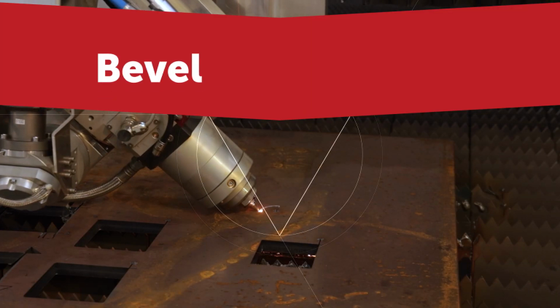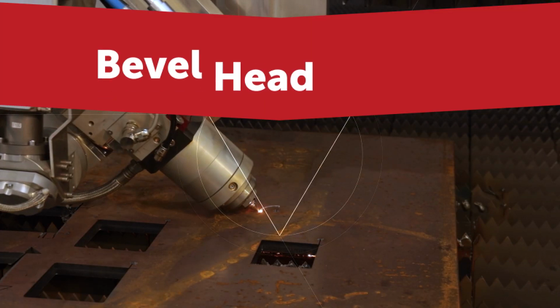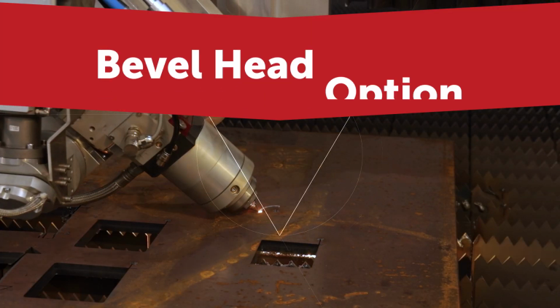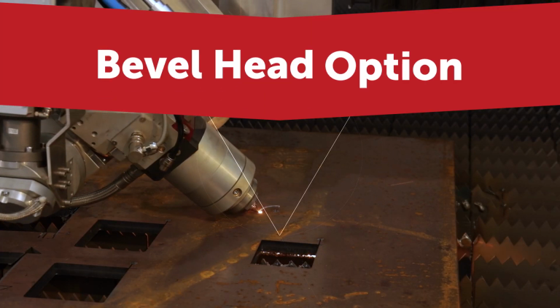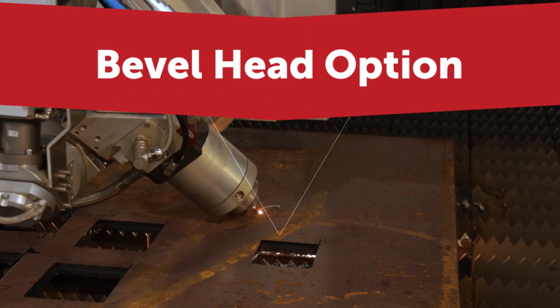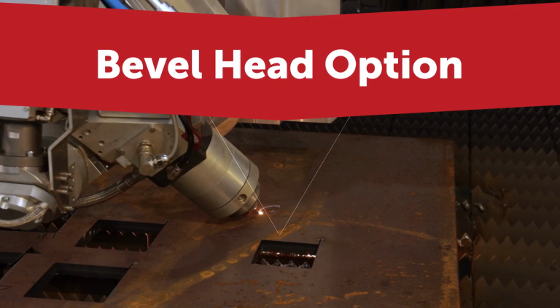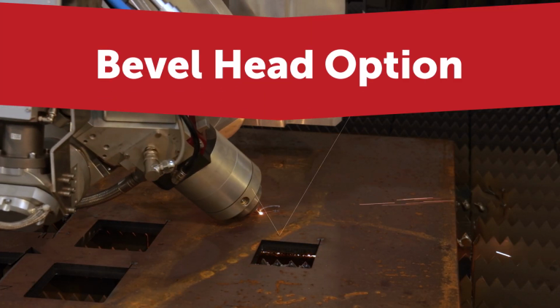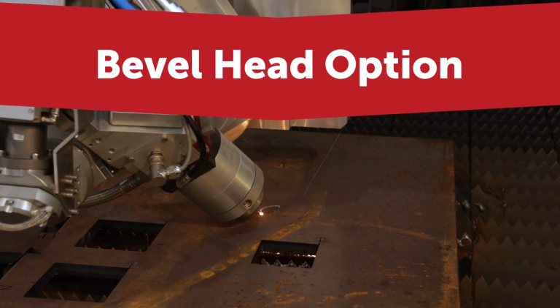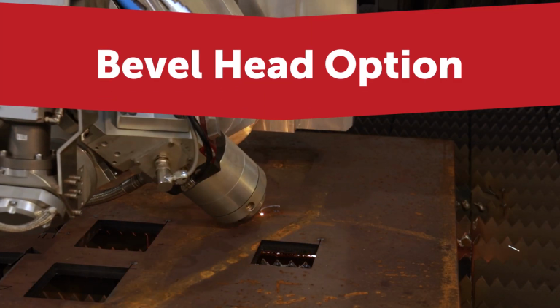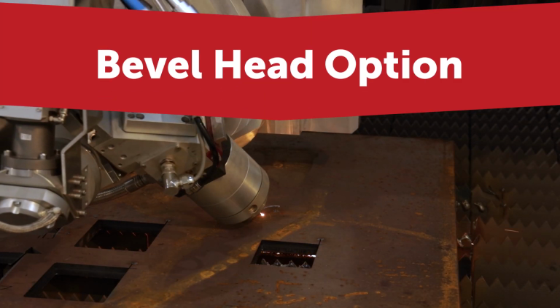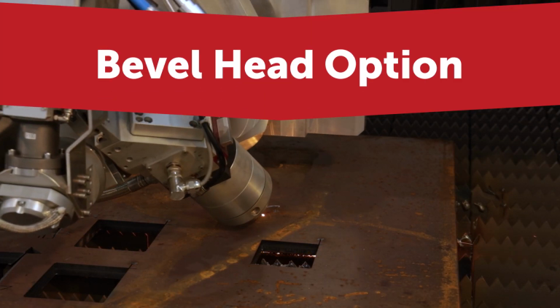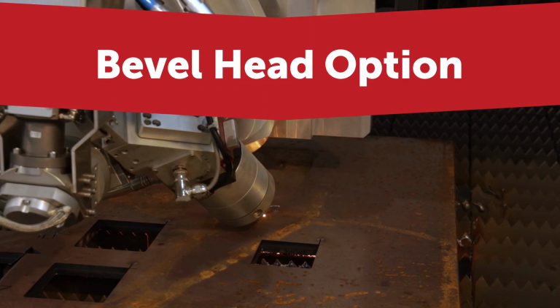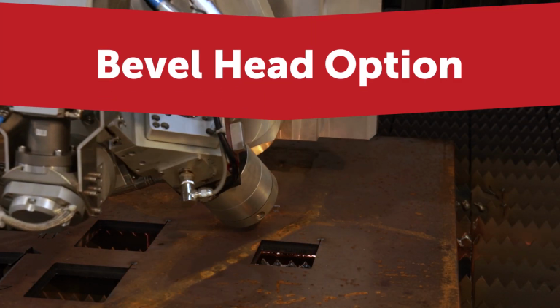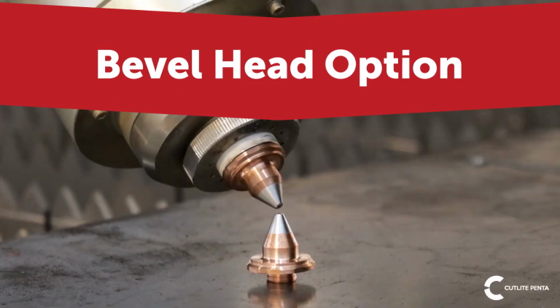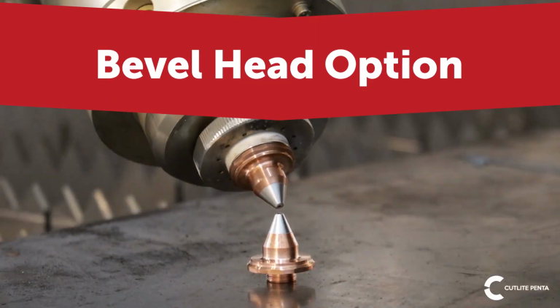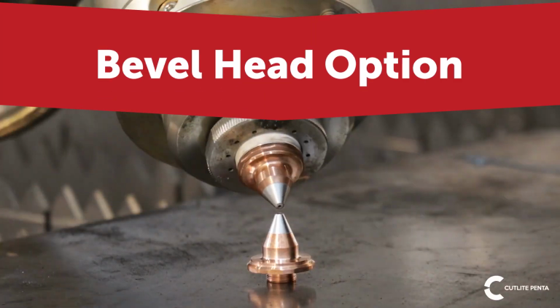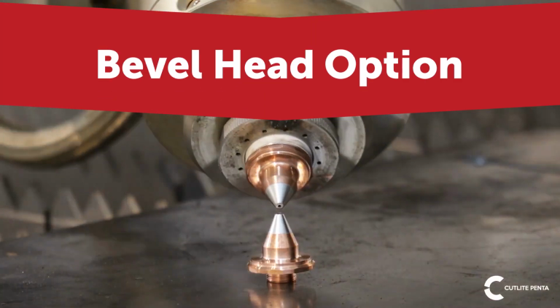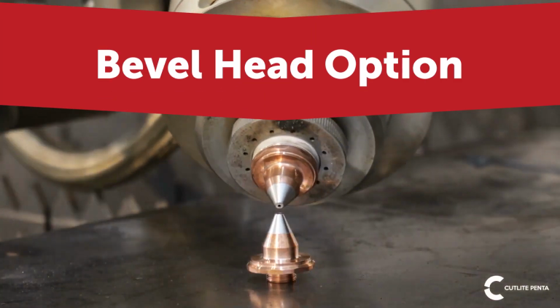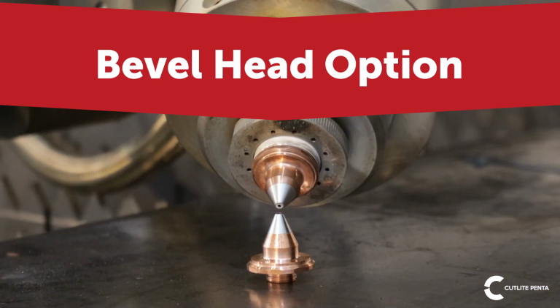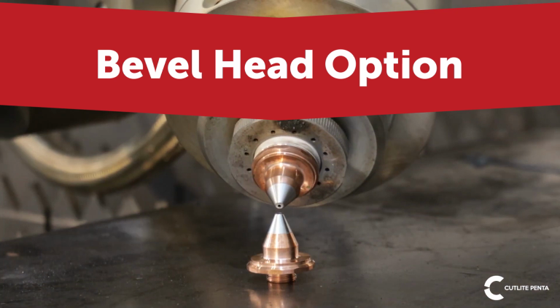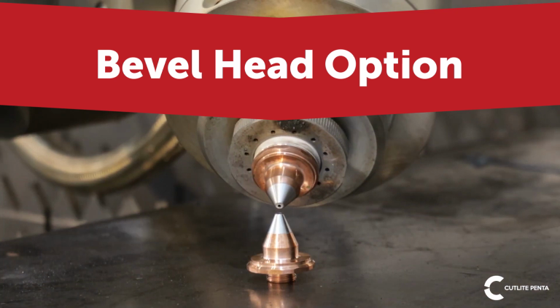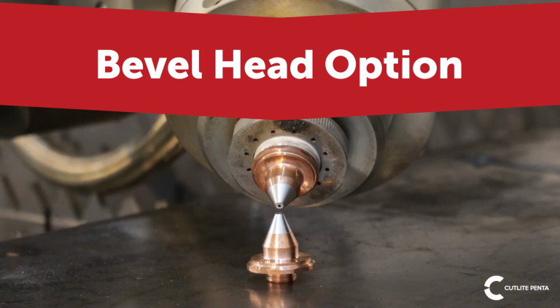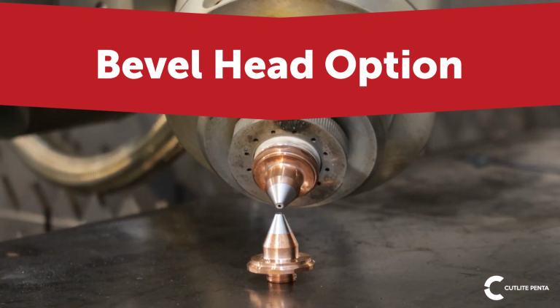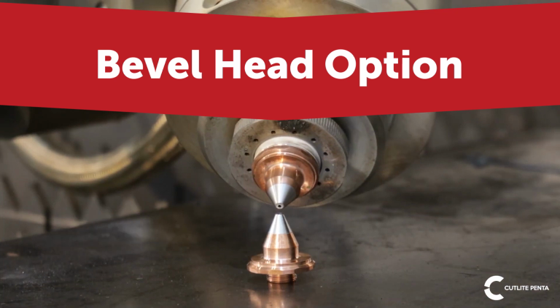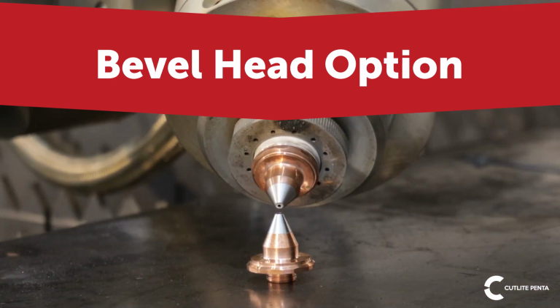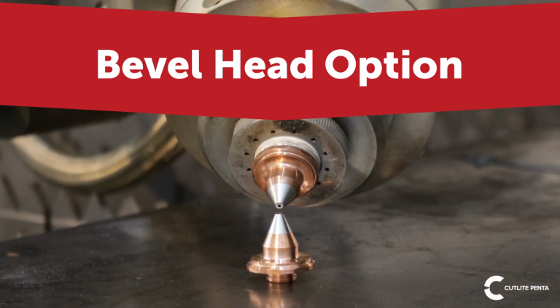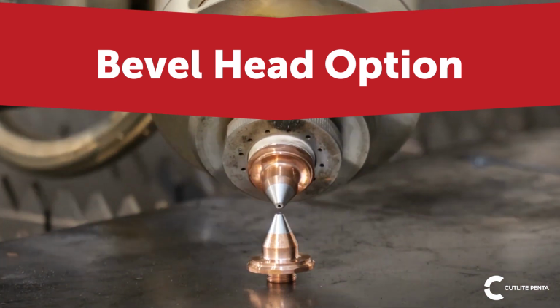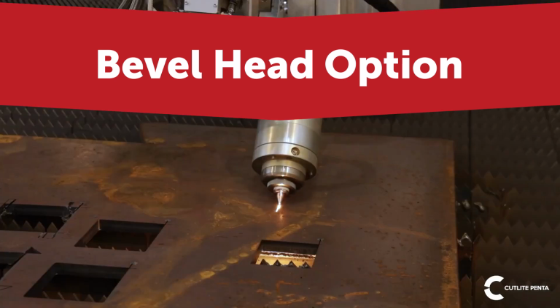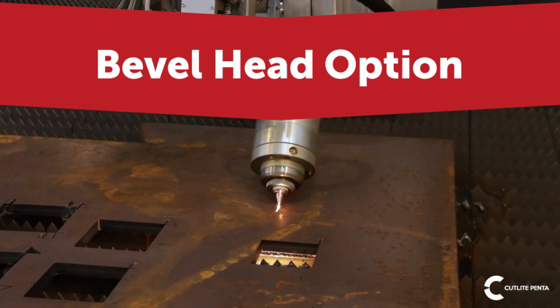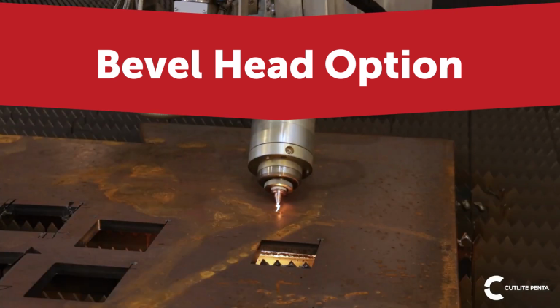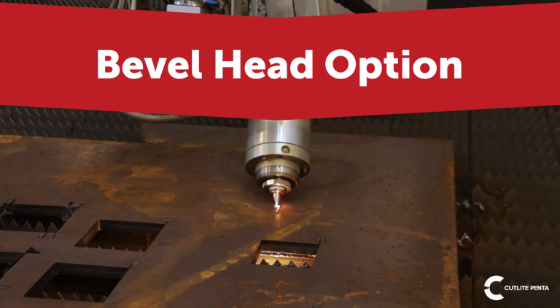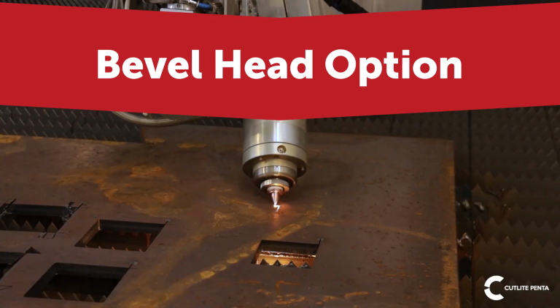Using the bevel head option, you can process accurate internal and external bevel cuts up to 45 degrees.